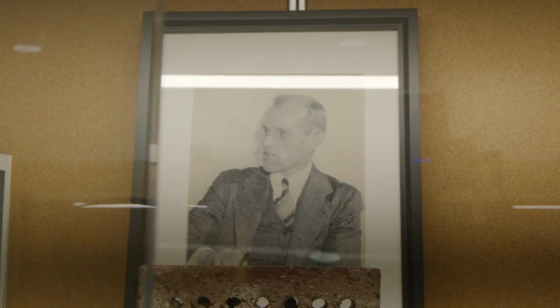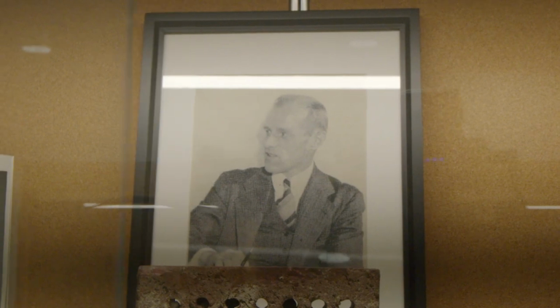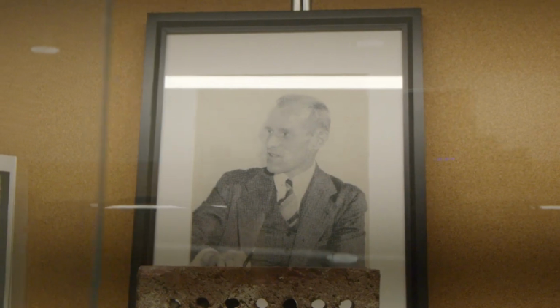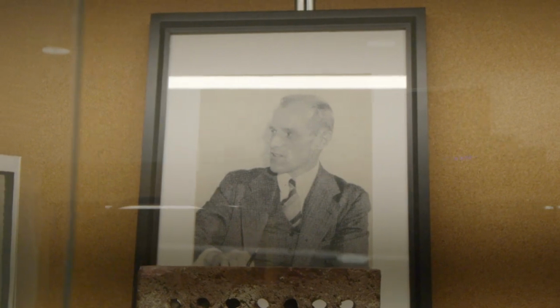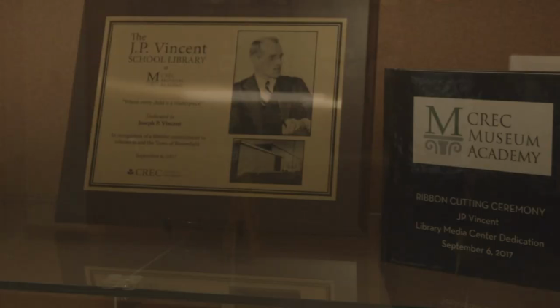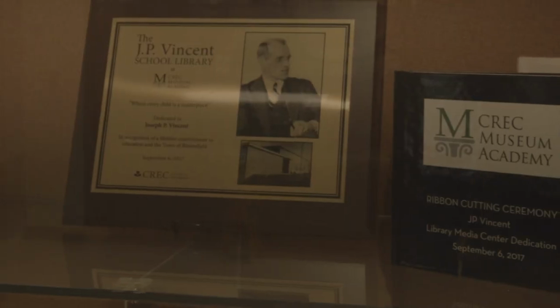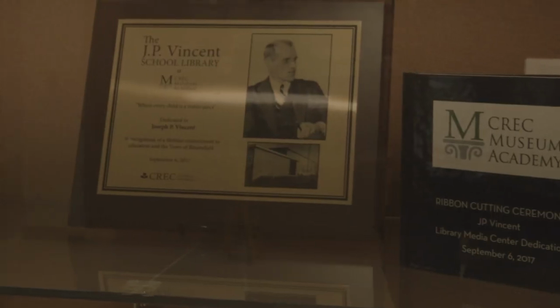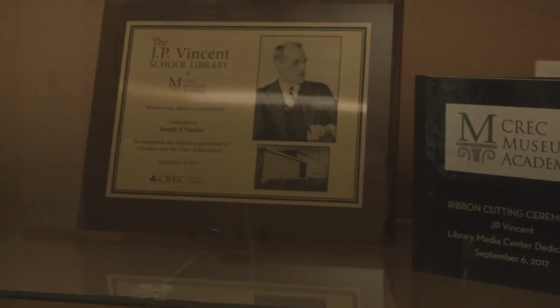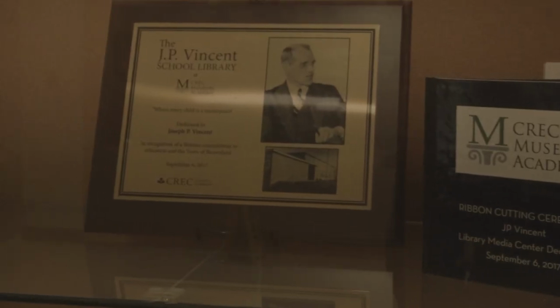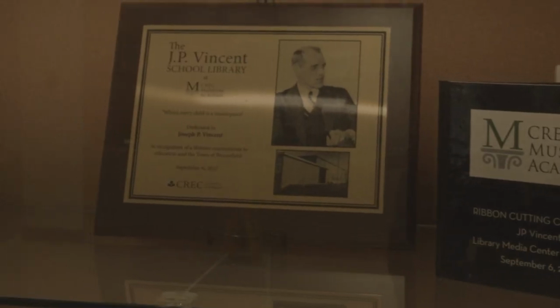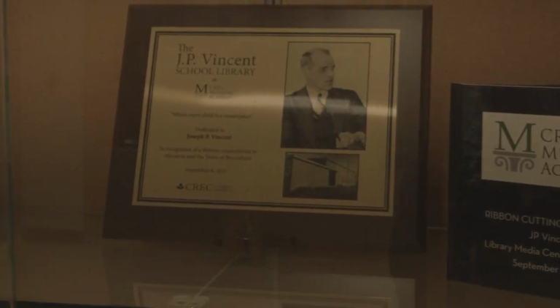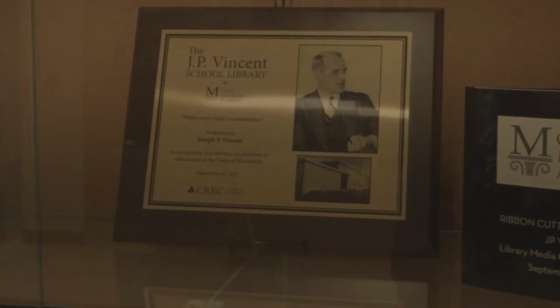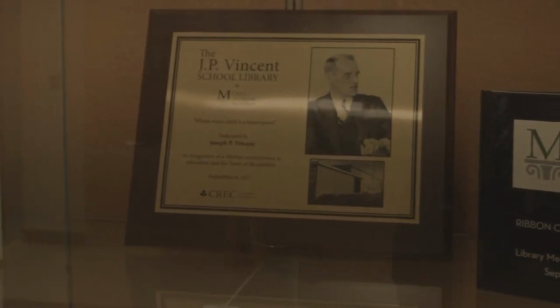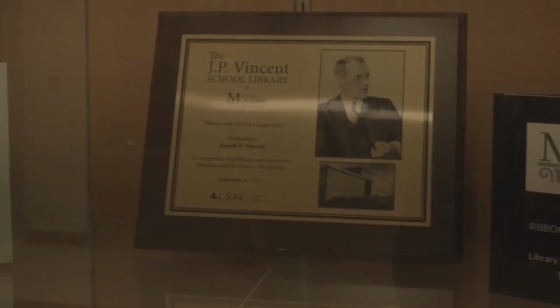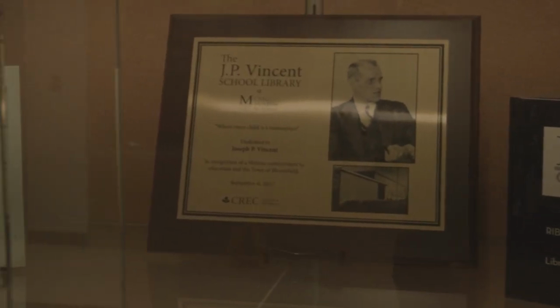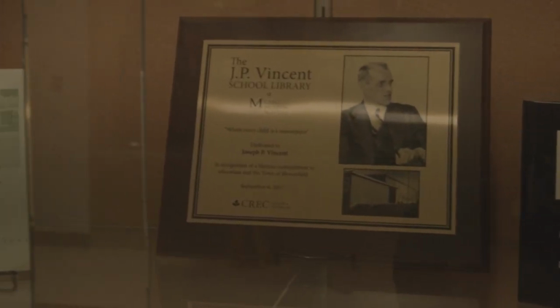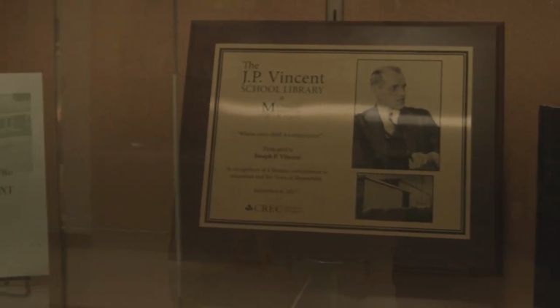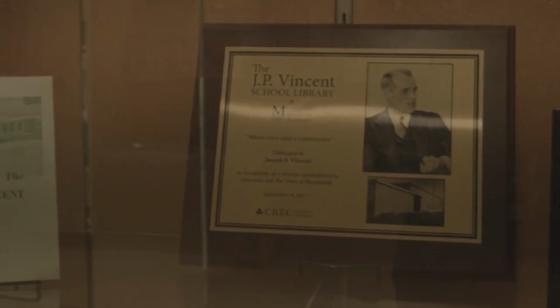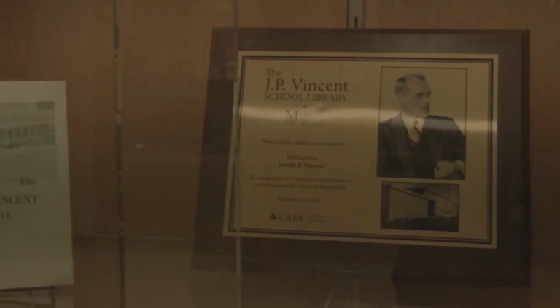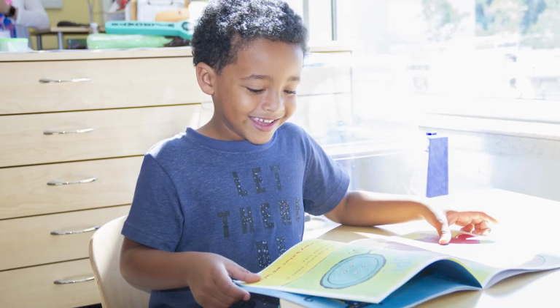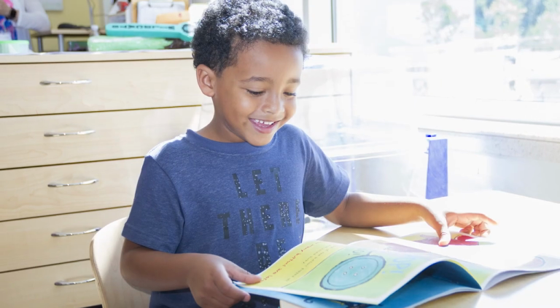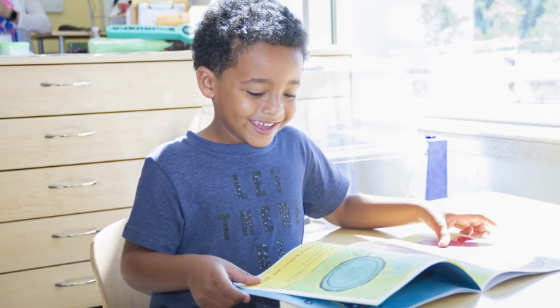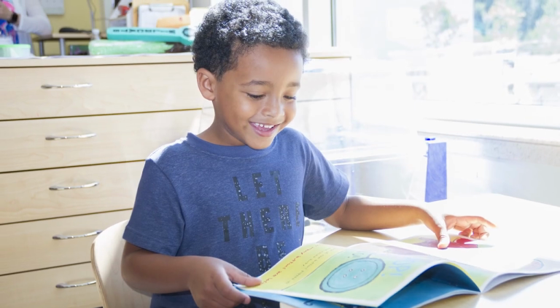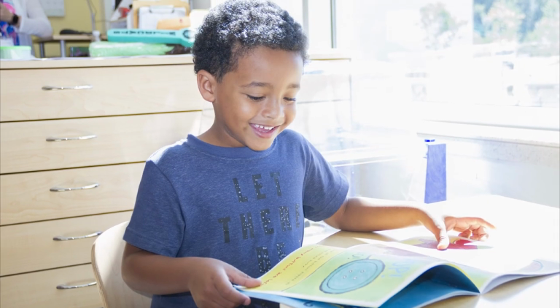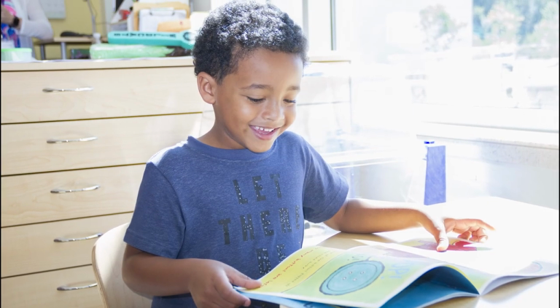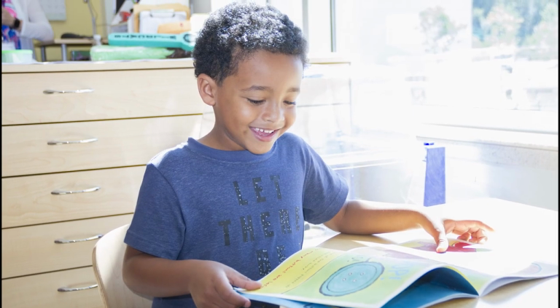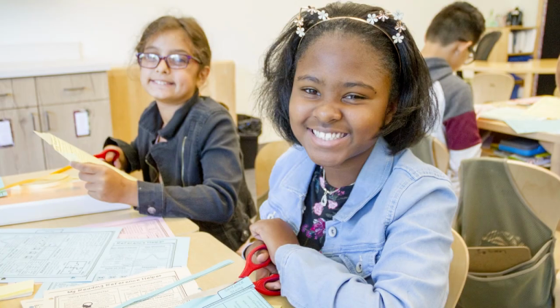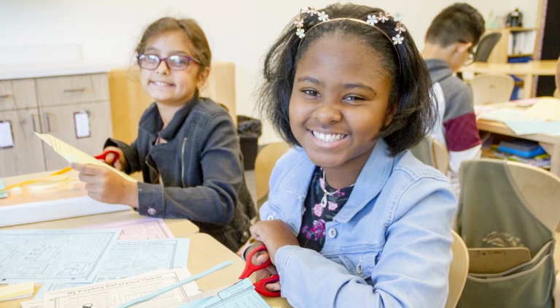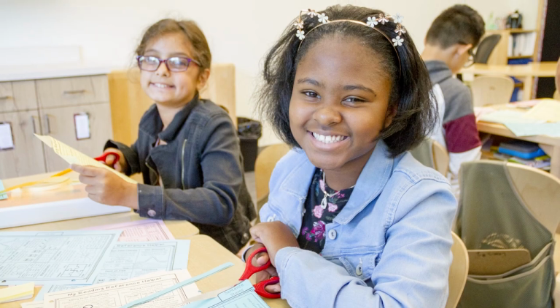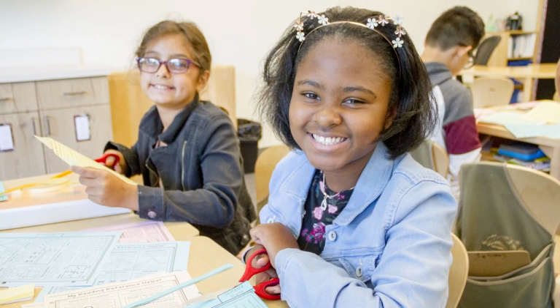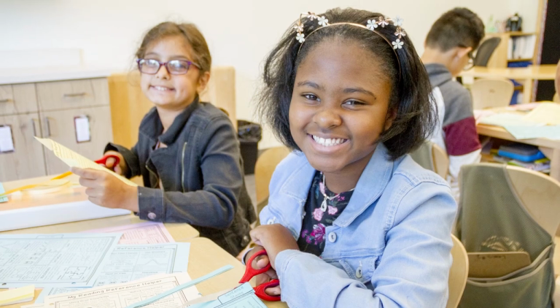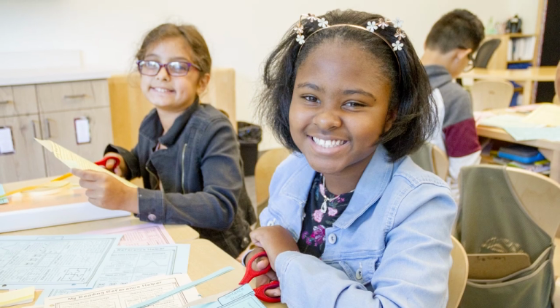Museum Academy is a safe, supportive, and inclusive environment where every child is a masterpiece.